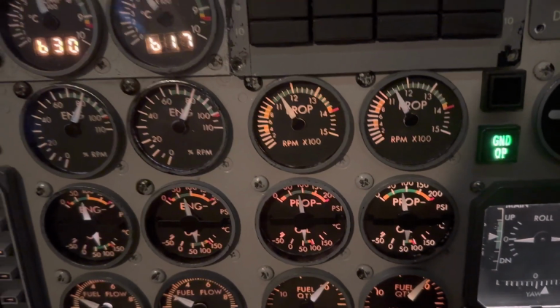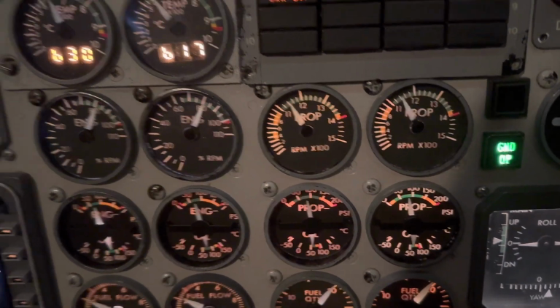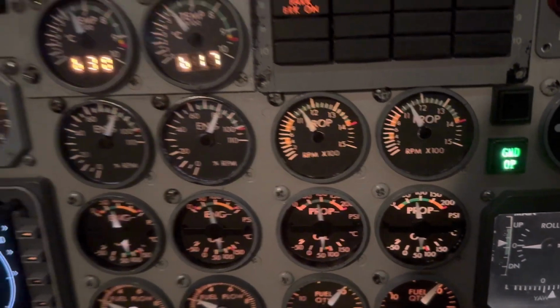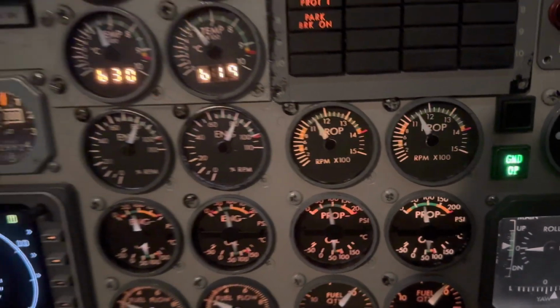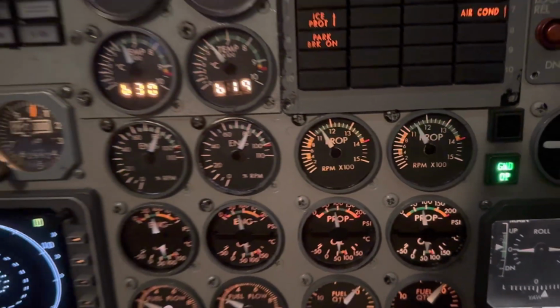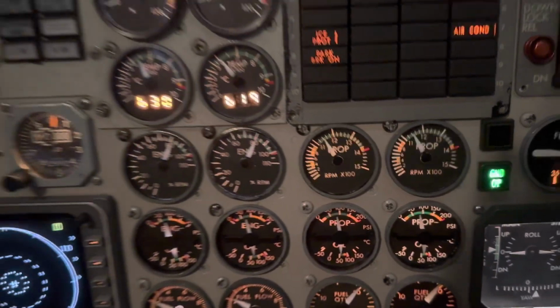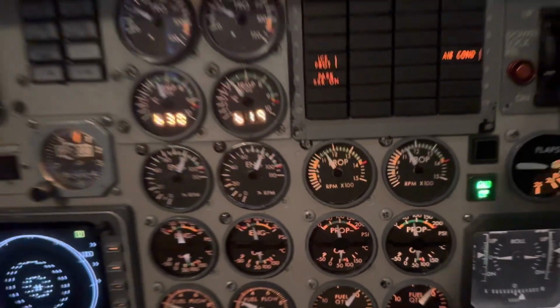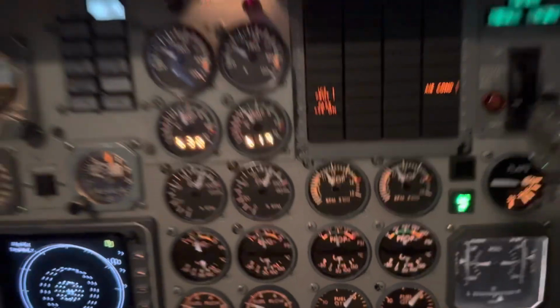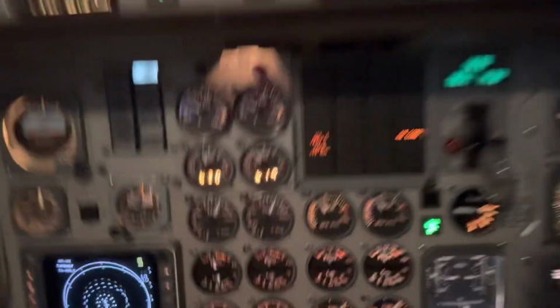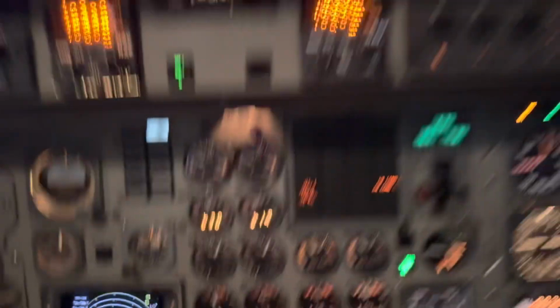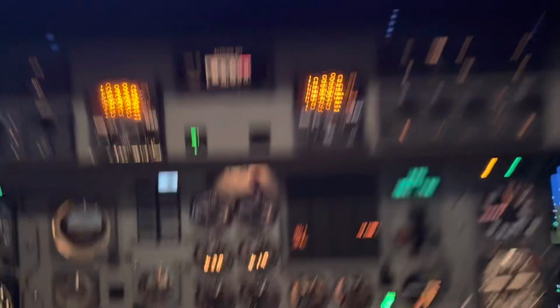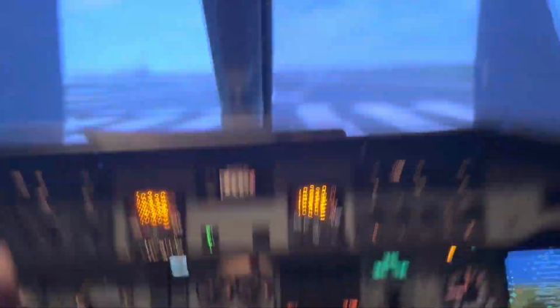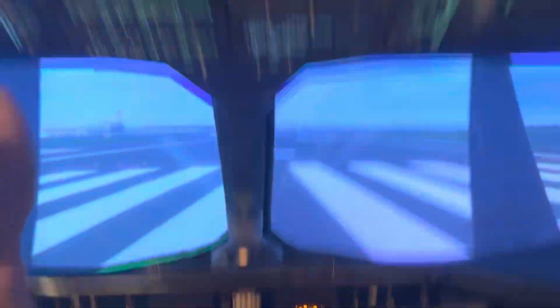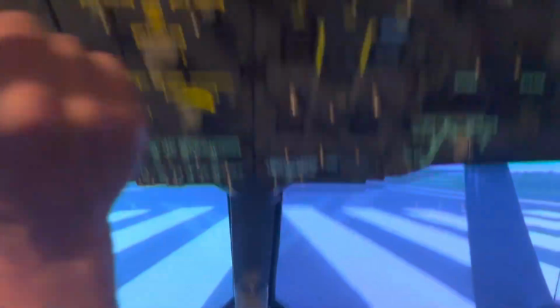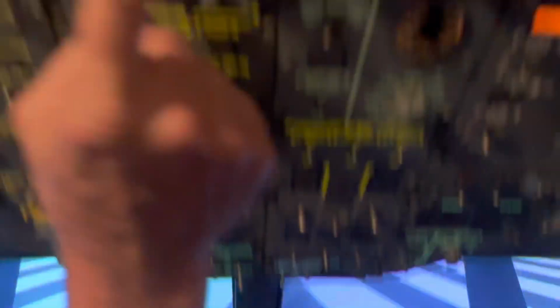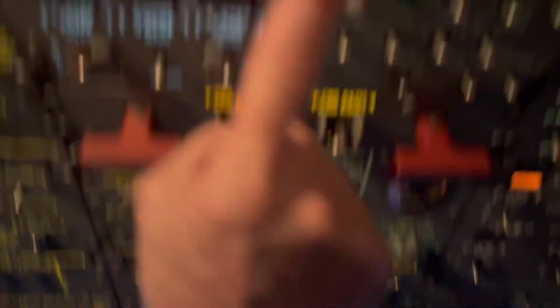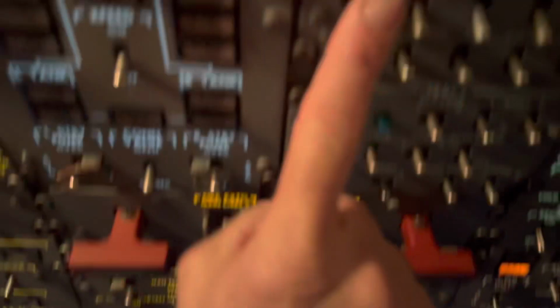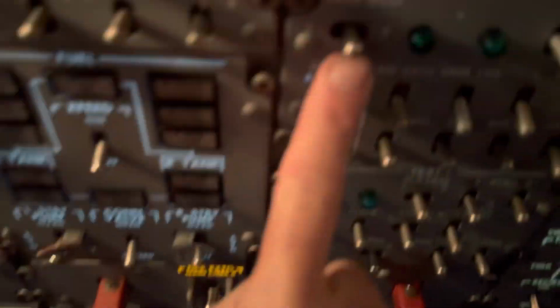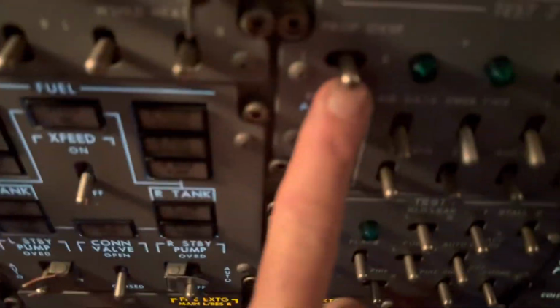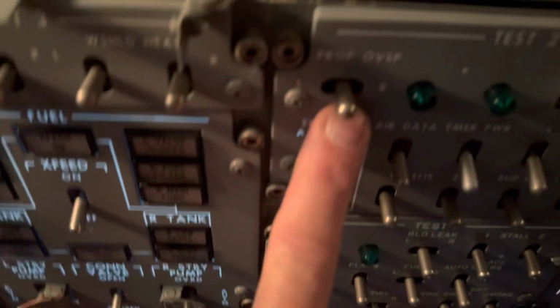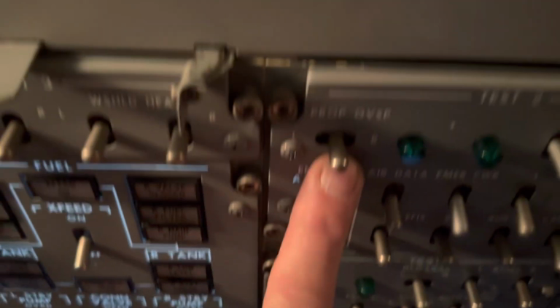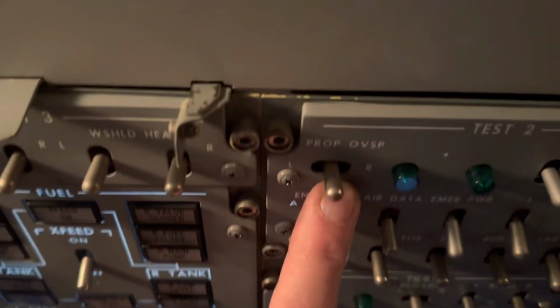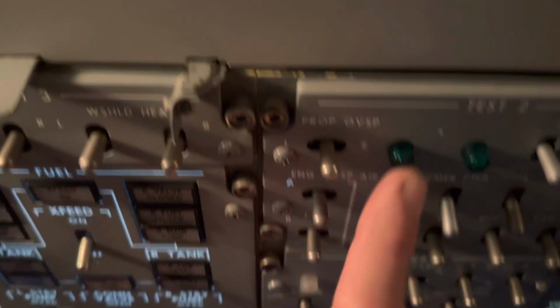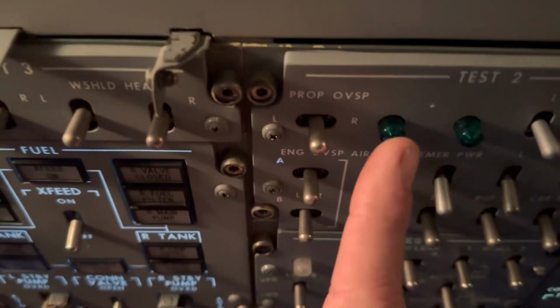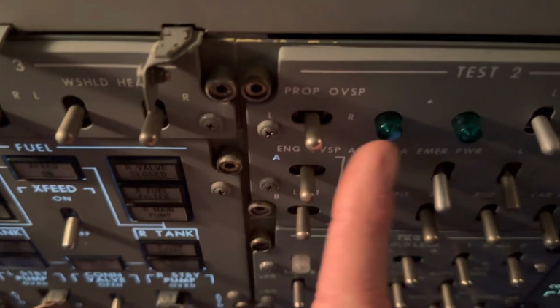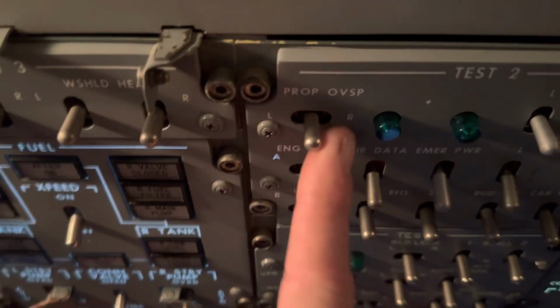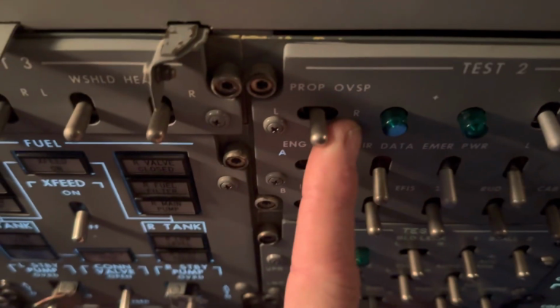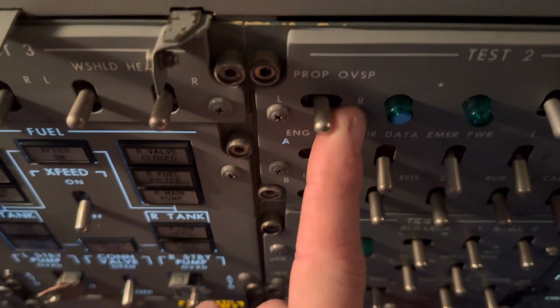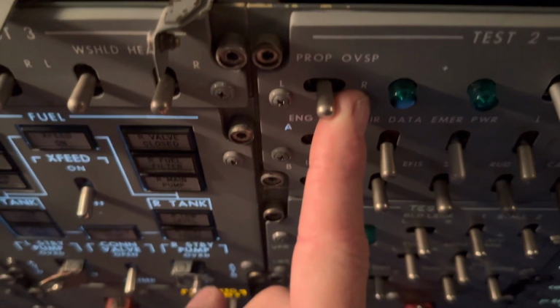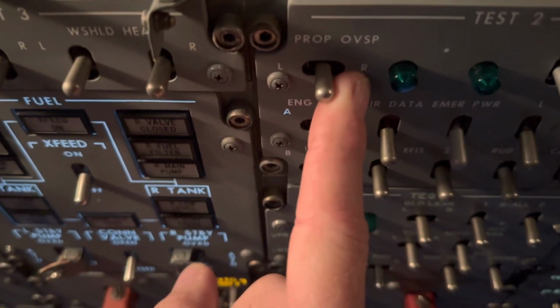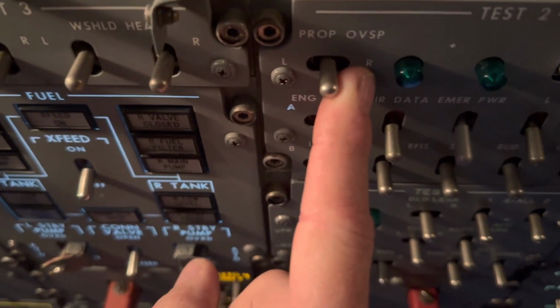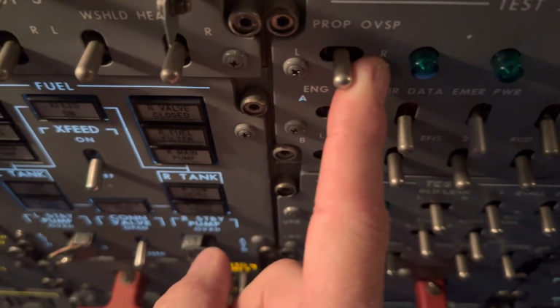On the overhead panel, set switch prop overspeed in position left and hold.